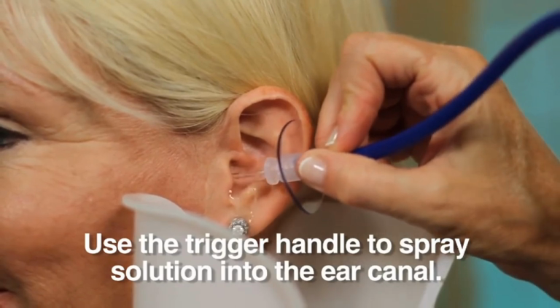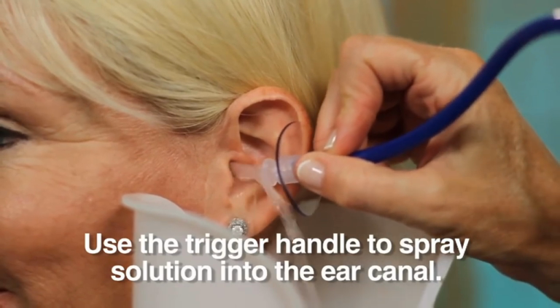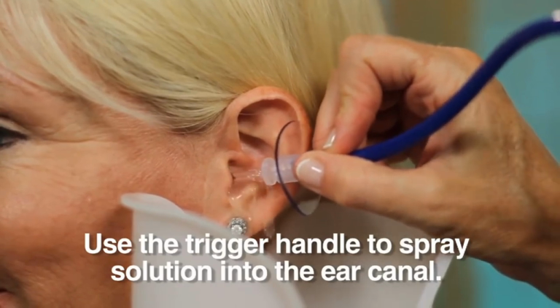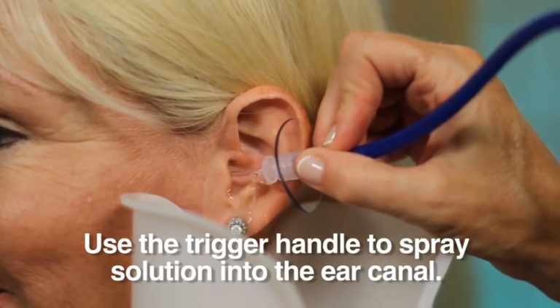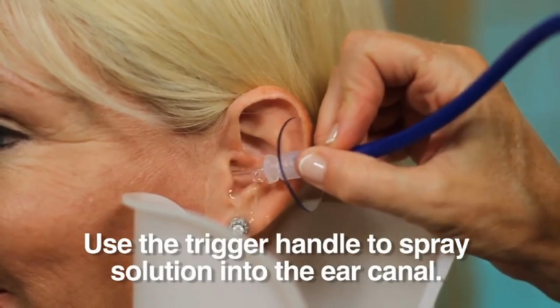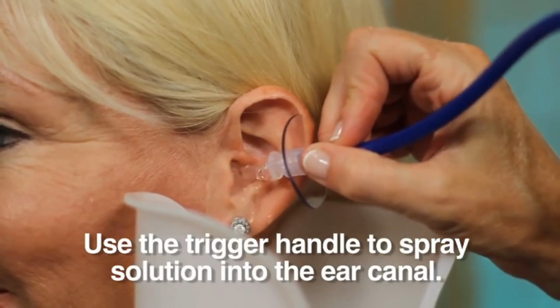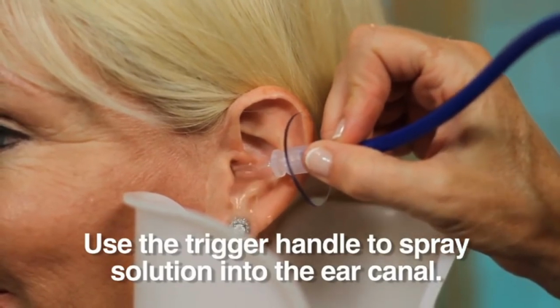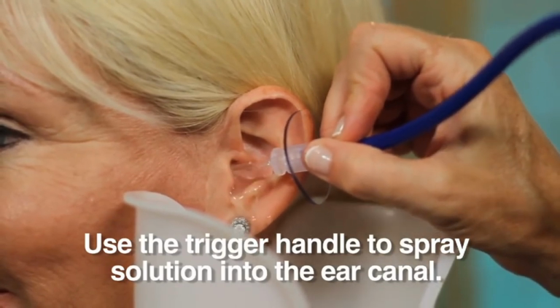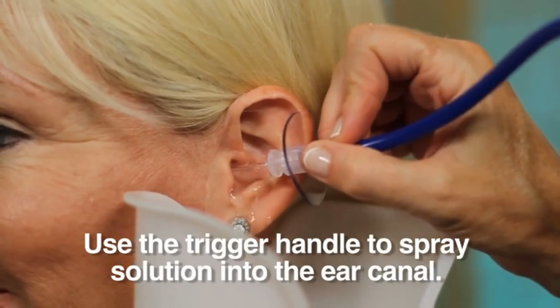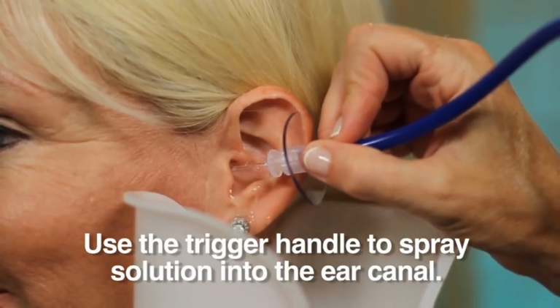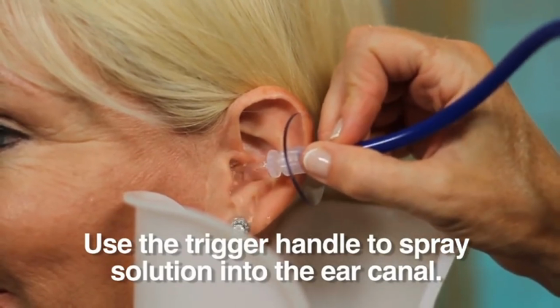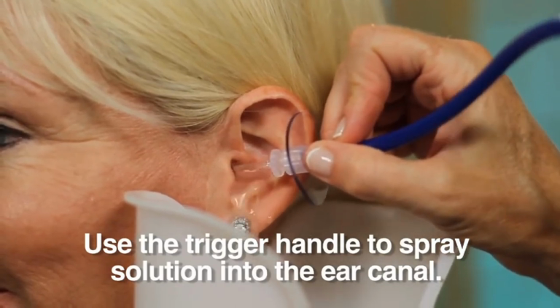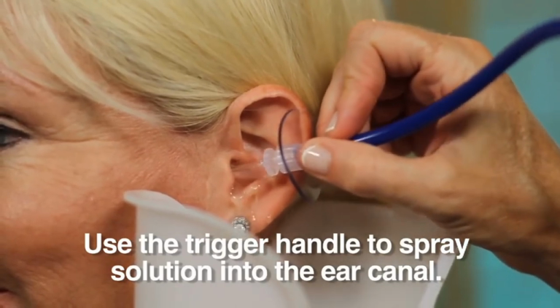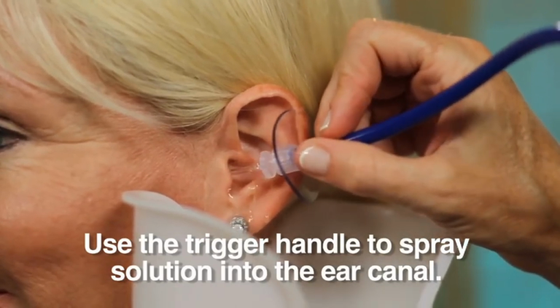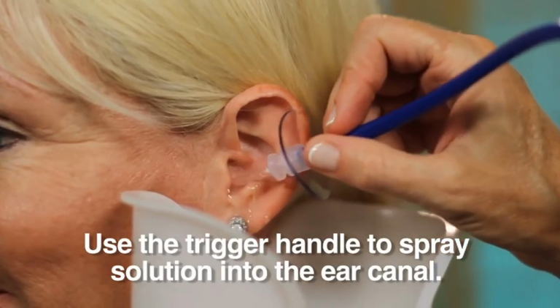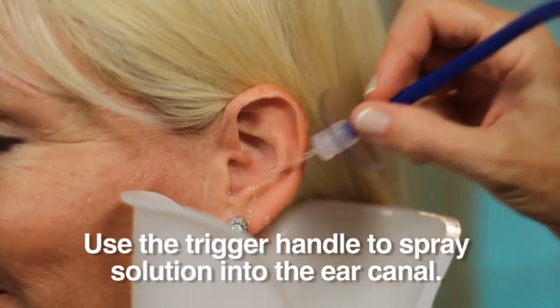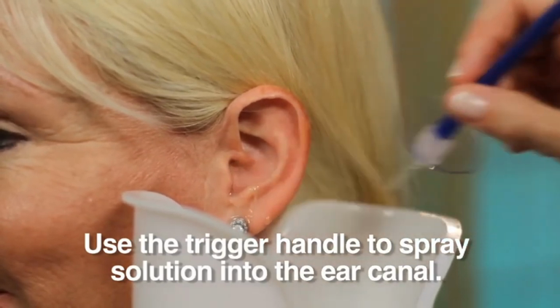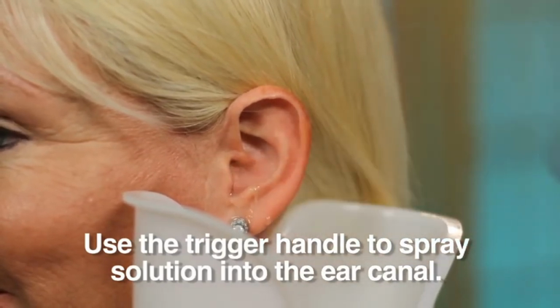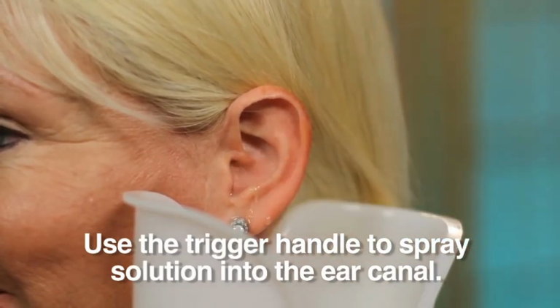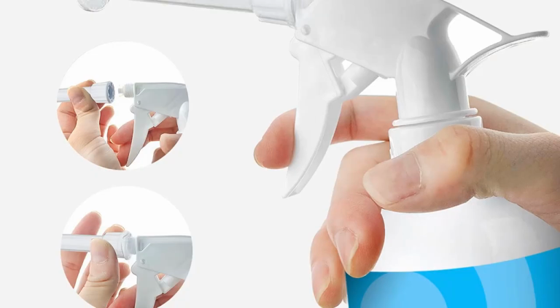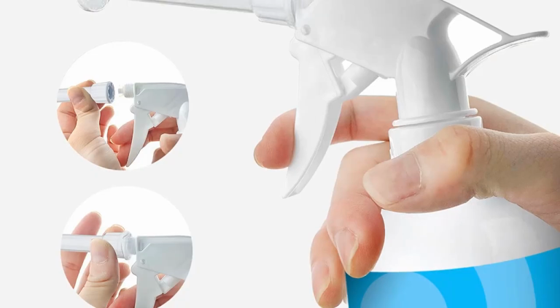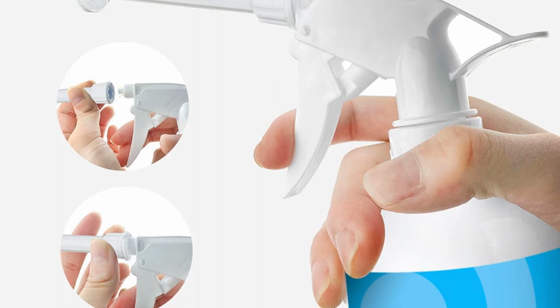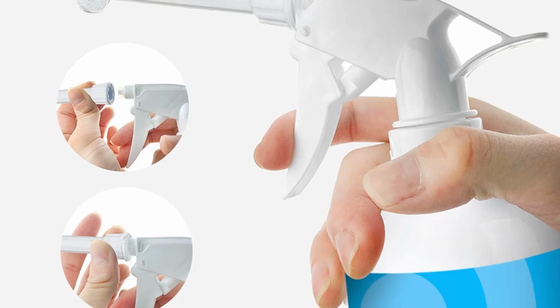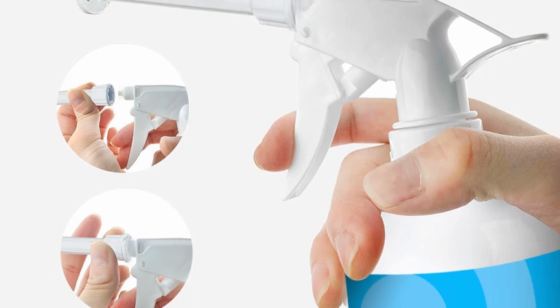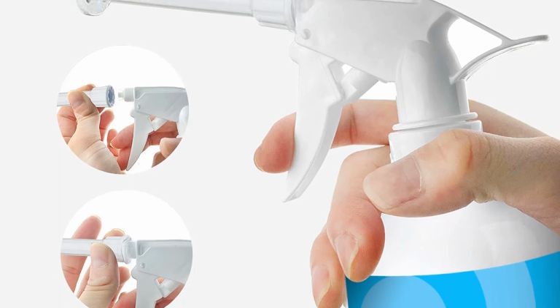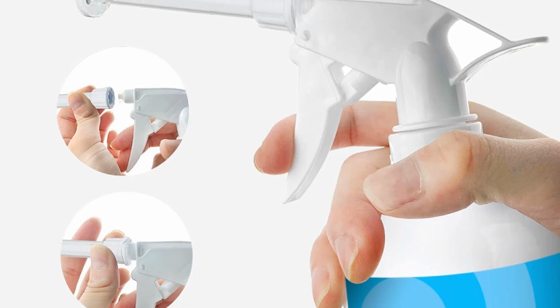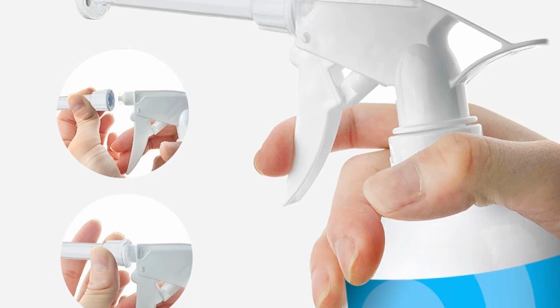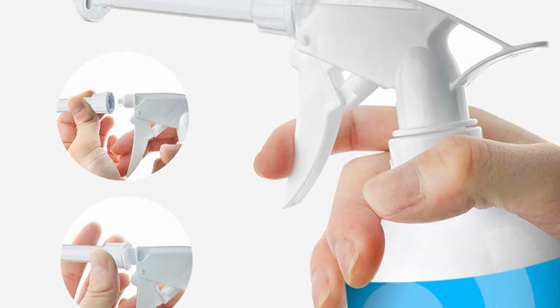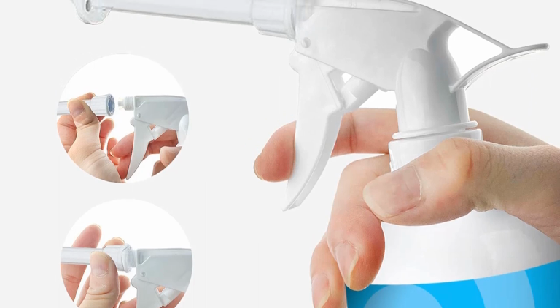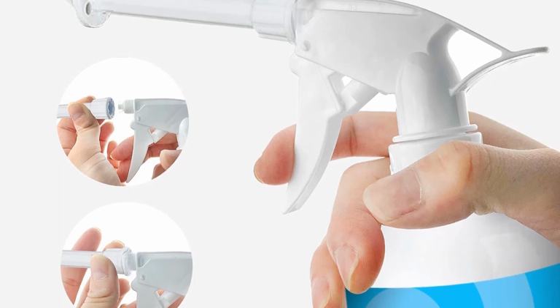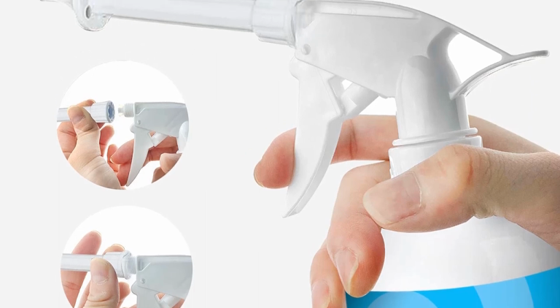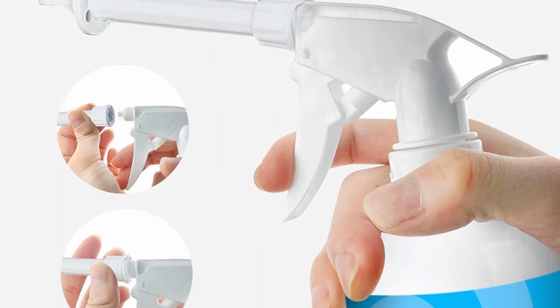Number 2: Earwax Removal Tool by Tilcare Ear Irrigation Flushing System.